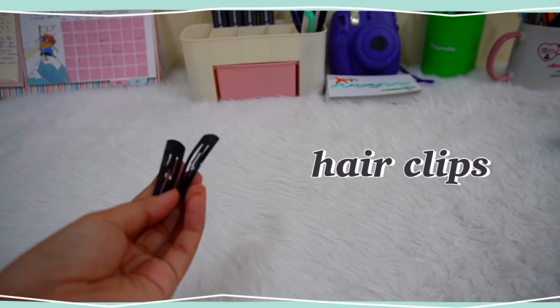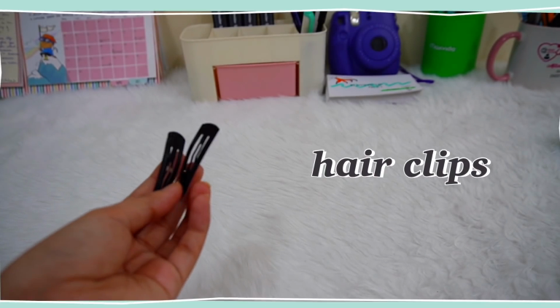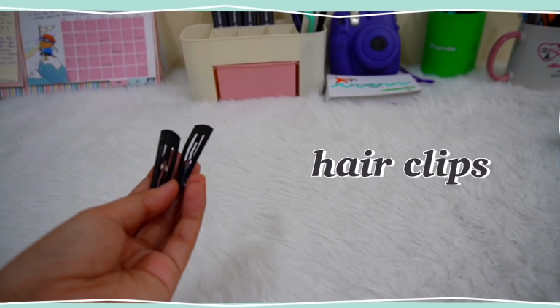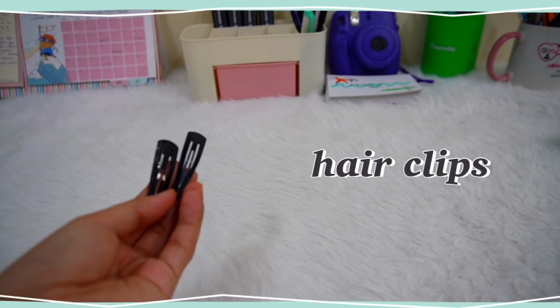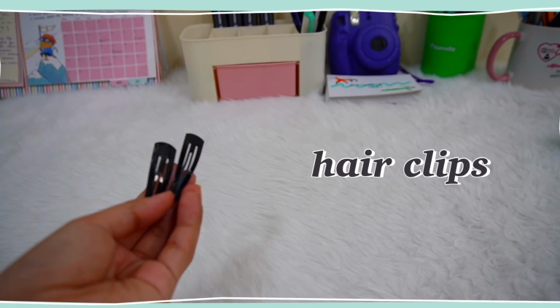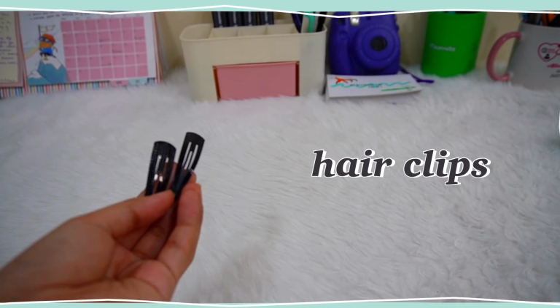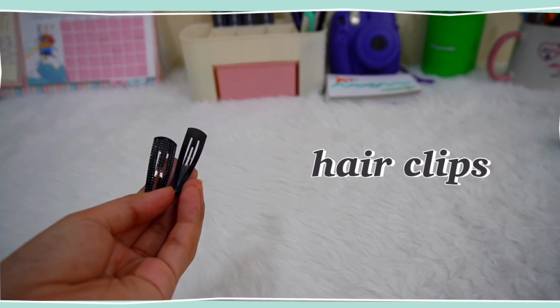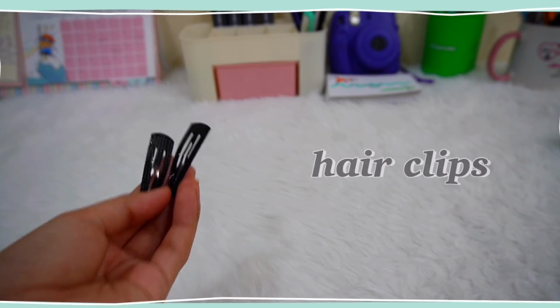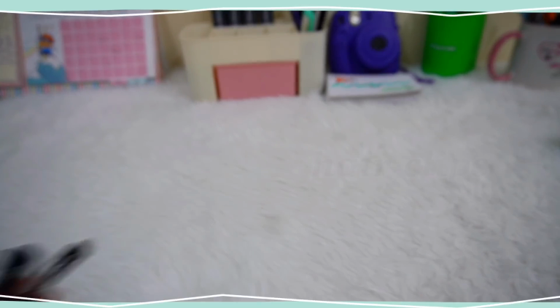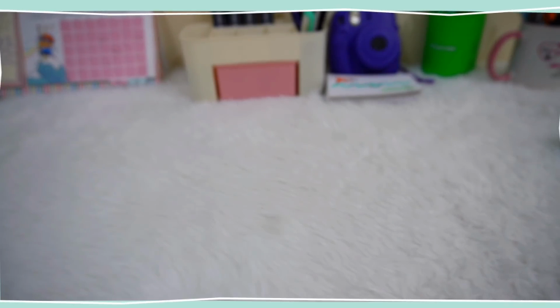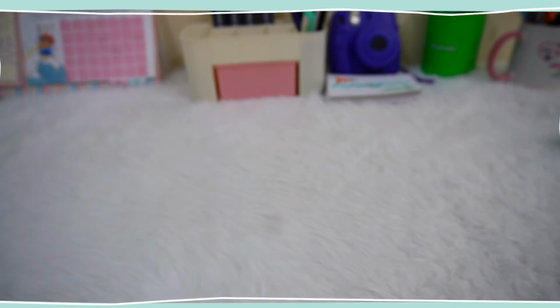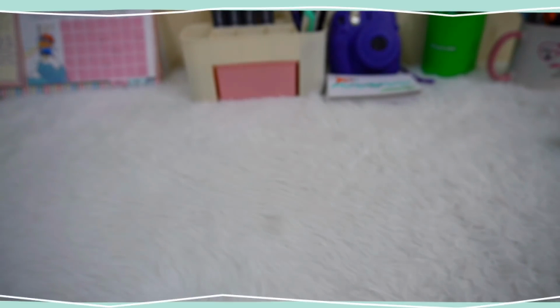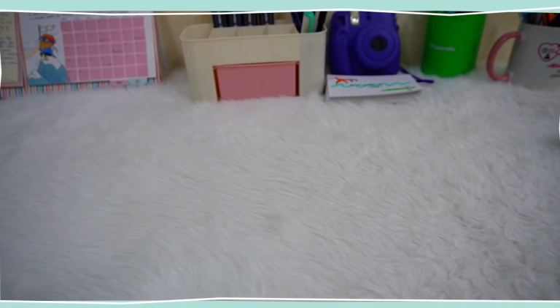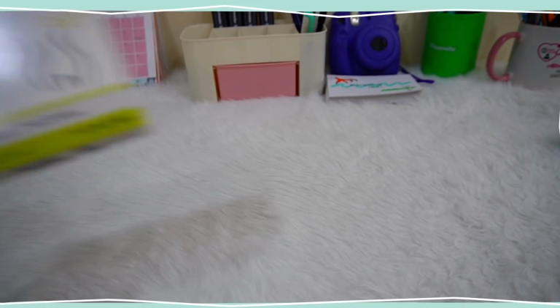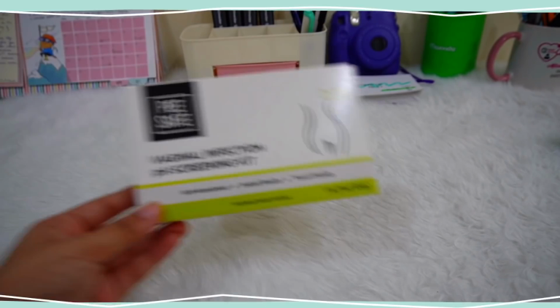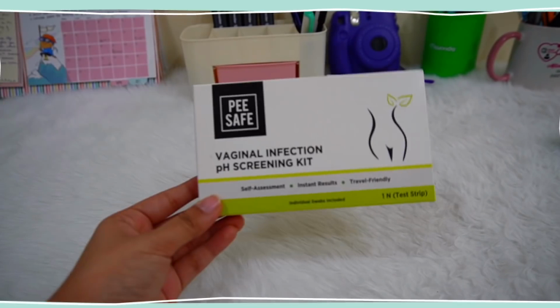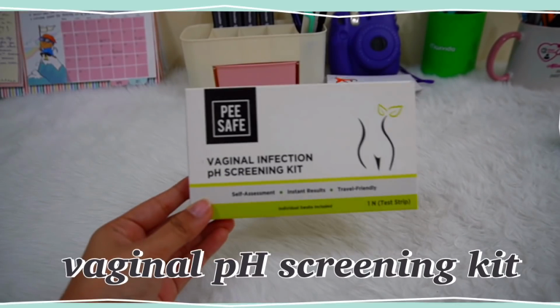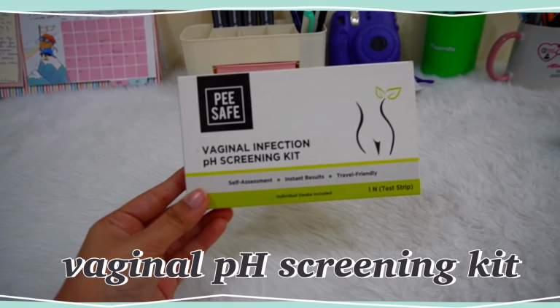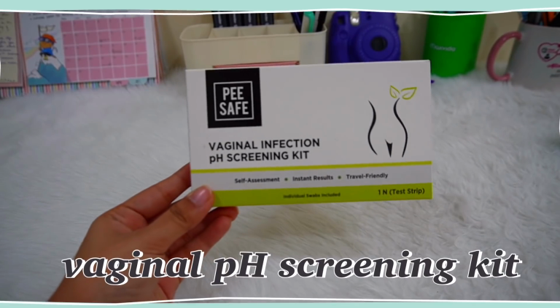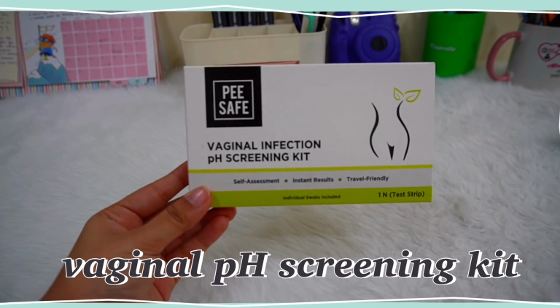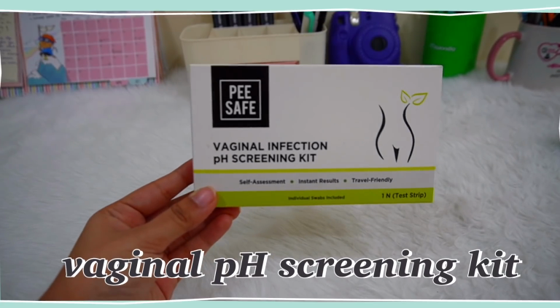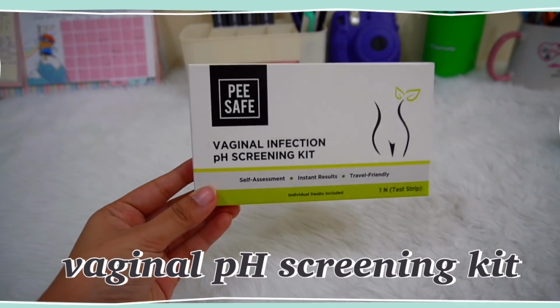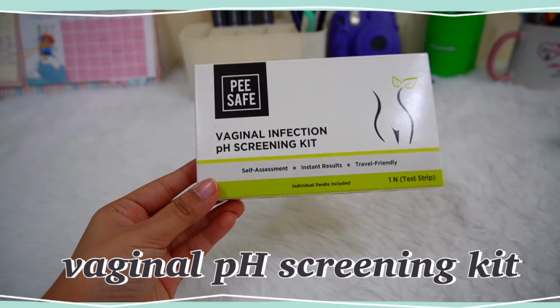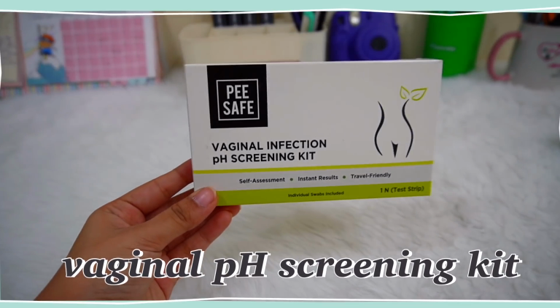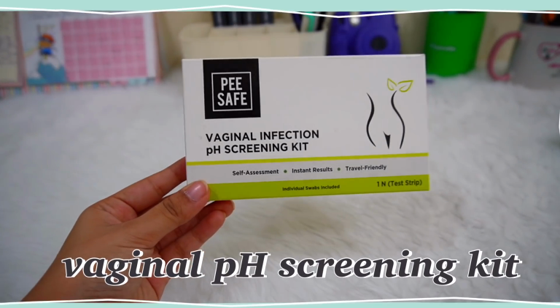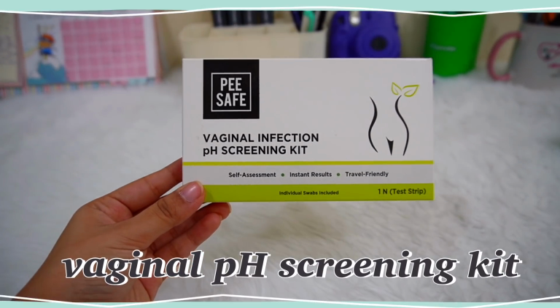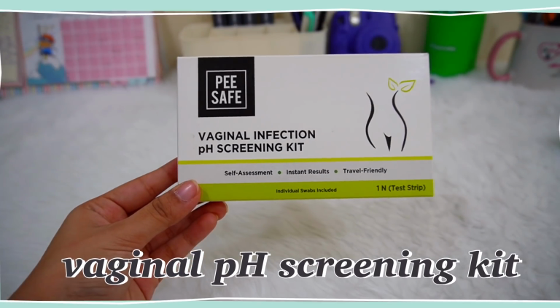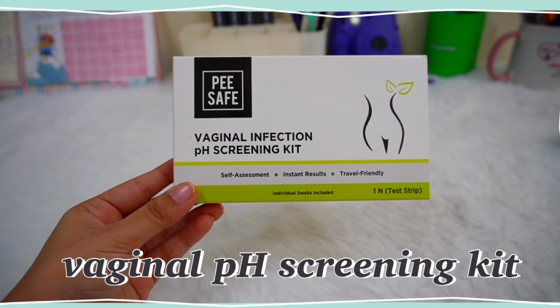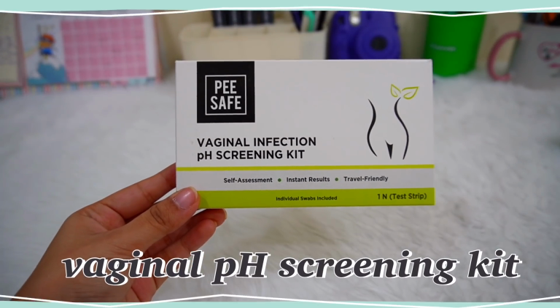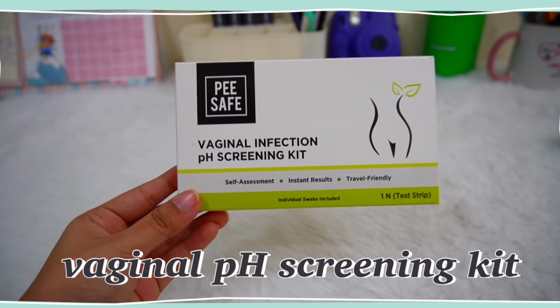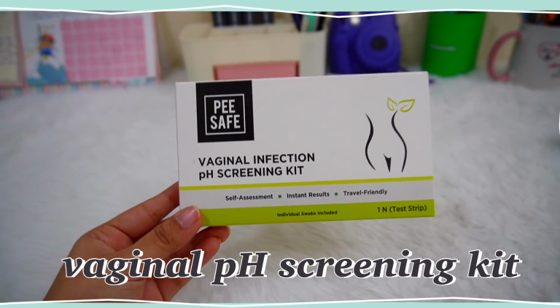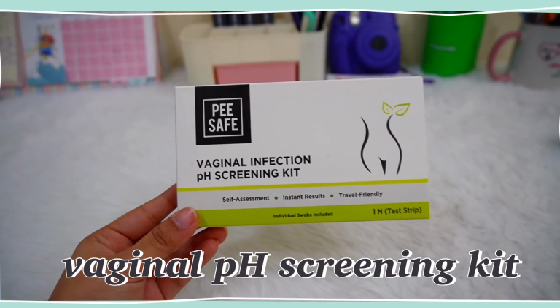Then some safety pins, which are needed every now and then, and I also have some hair clips for the times when I forget them. The next product that I have in my pouch is this PSaves vaginal pH screening kit.